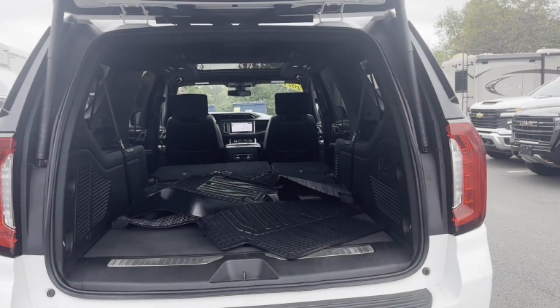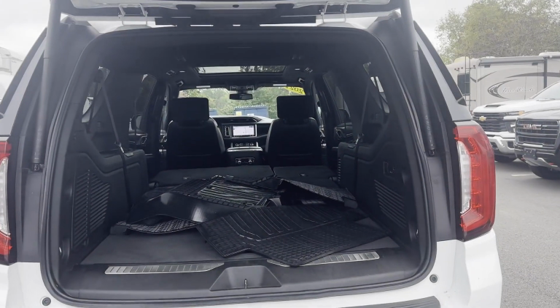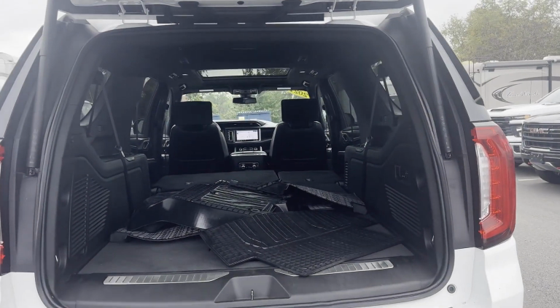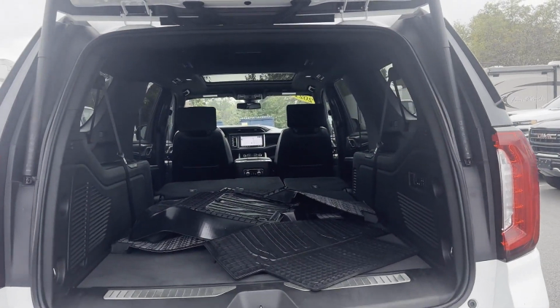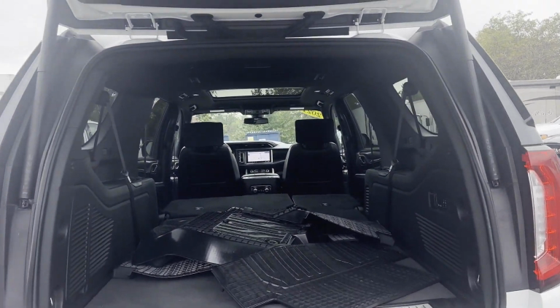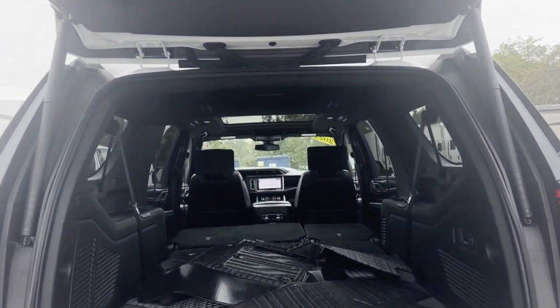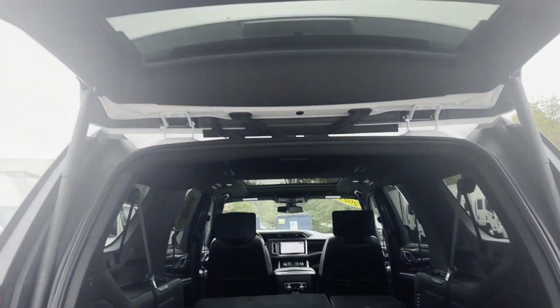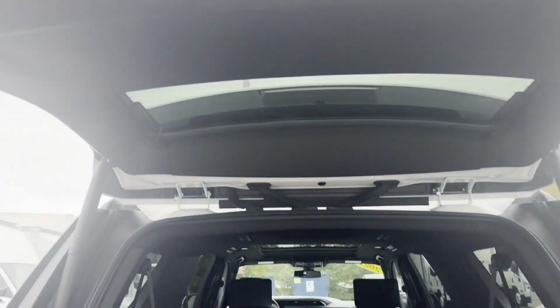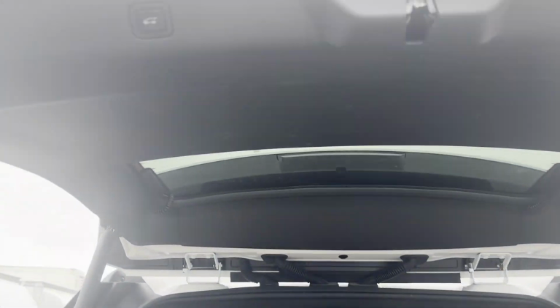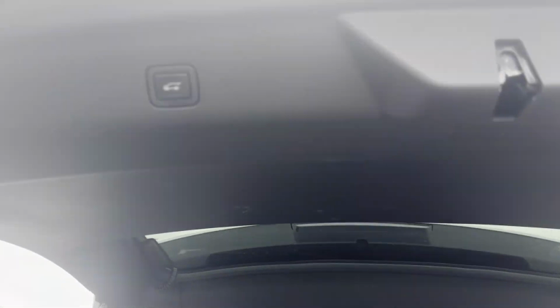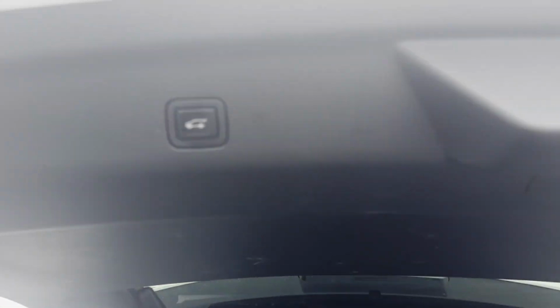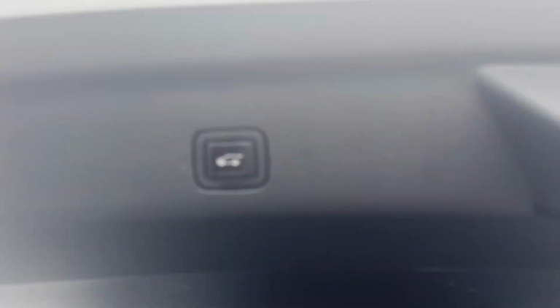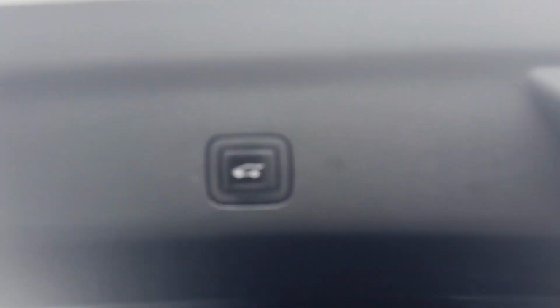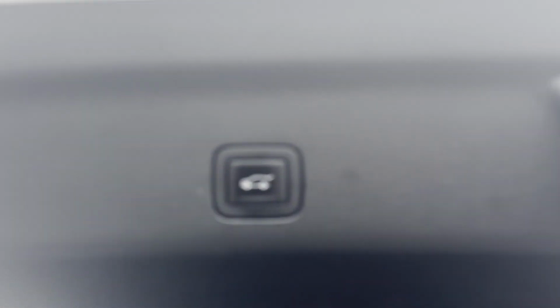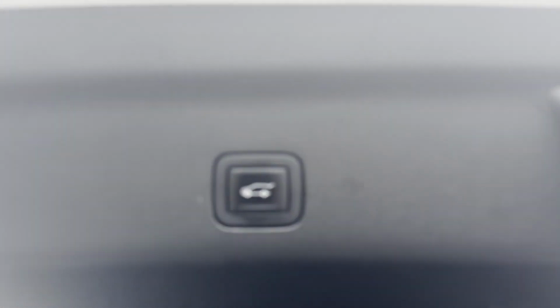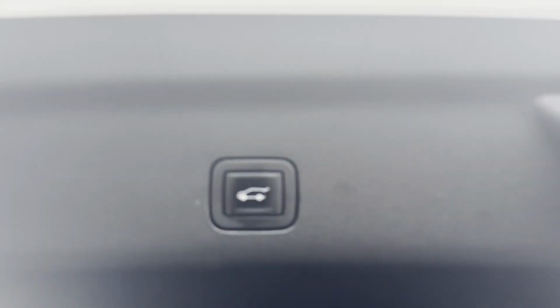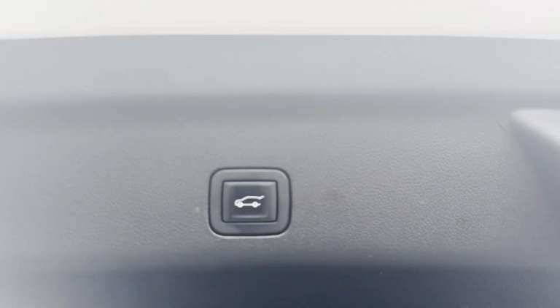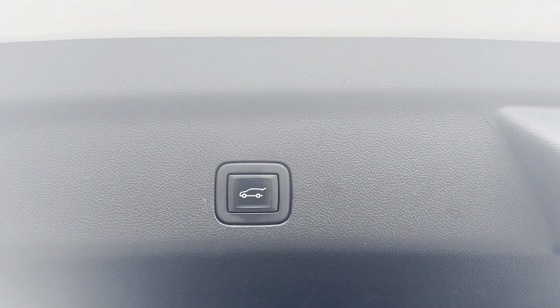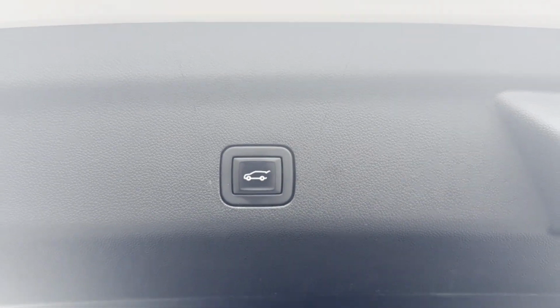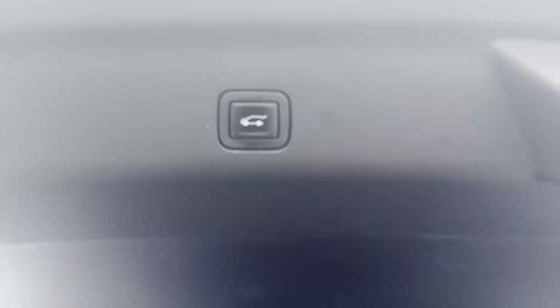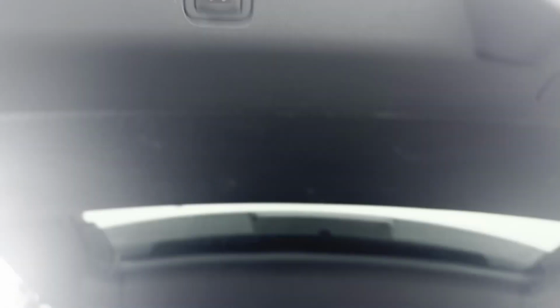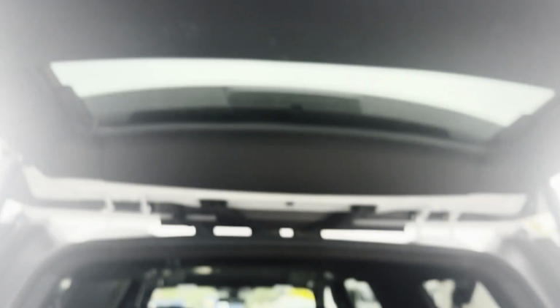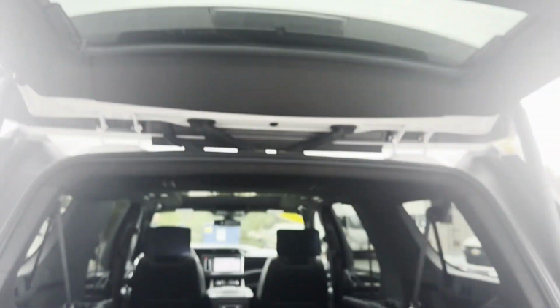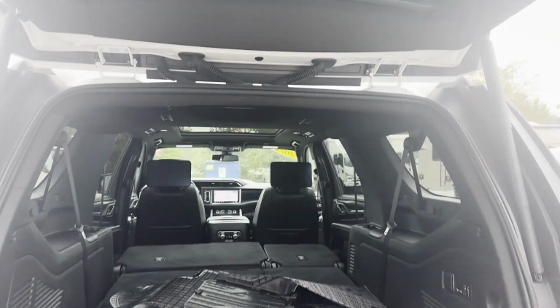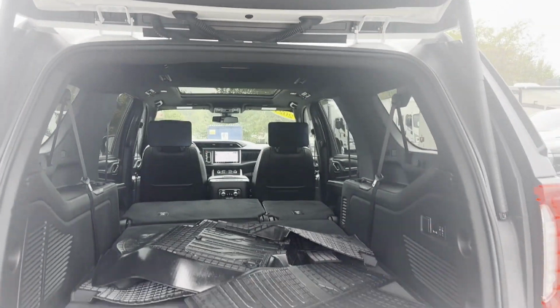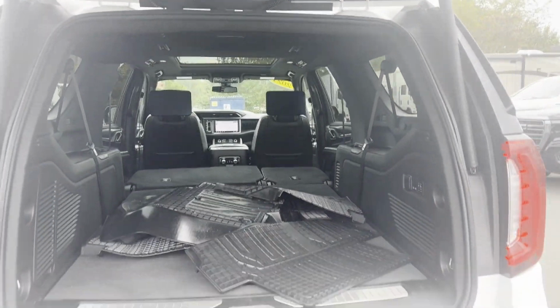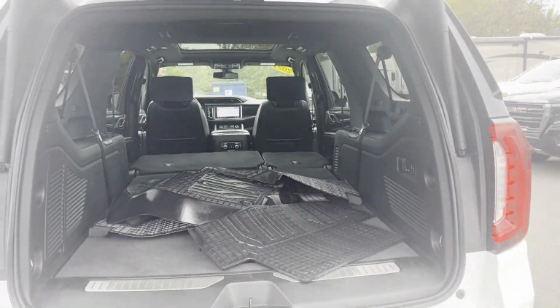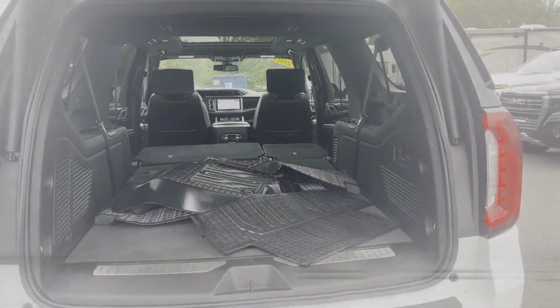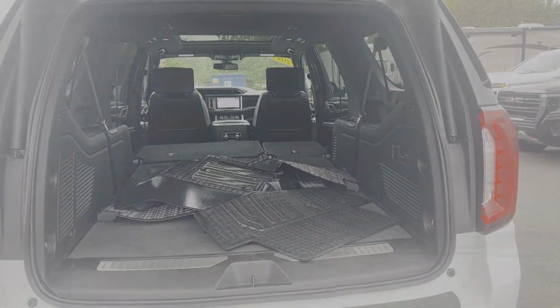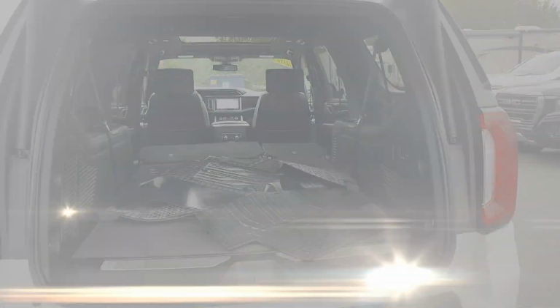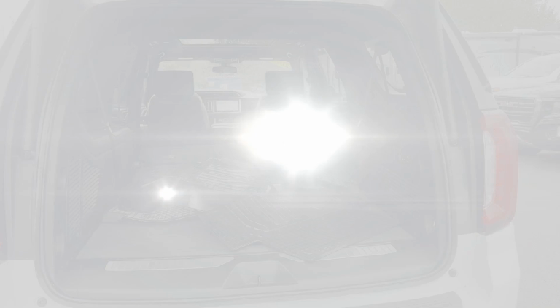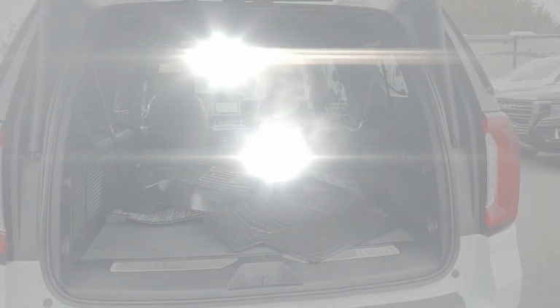Satellite radio, navigation, premium sound system, and multi-zone air conditioning.